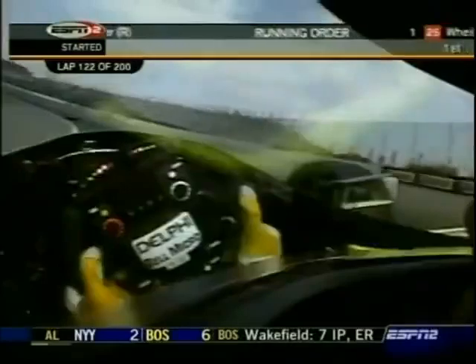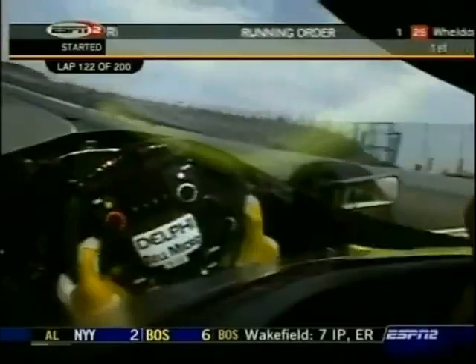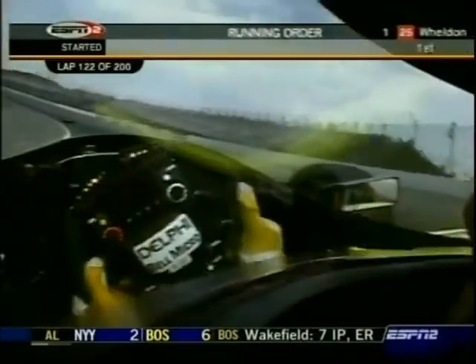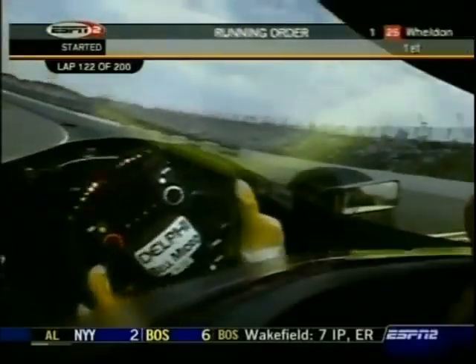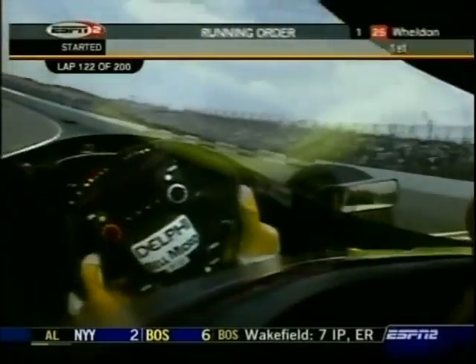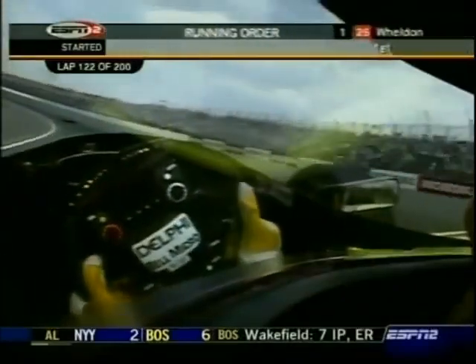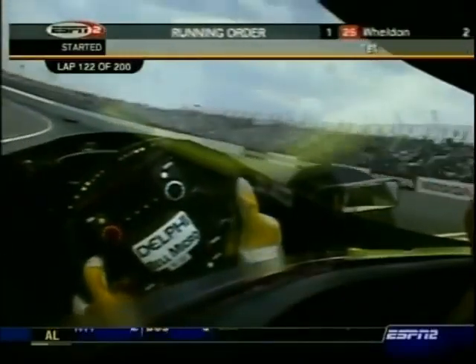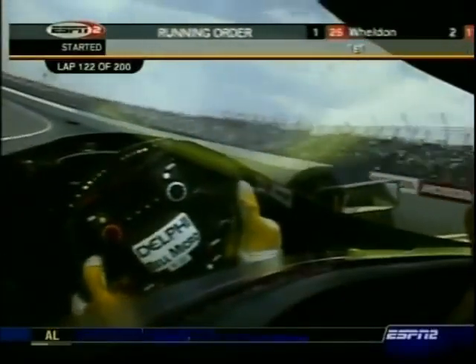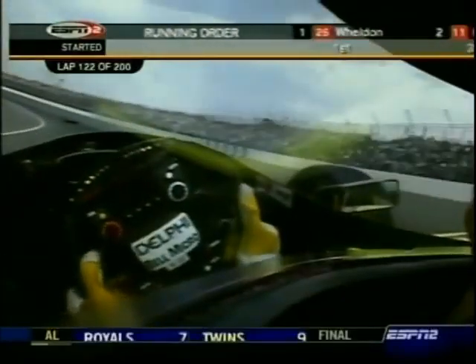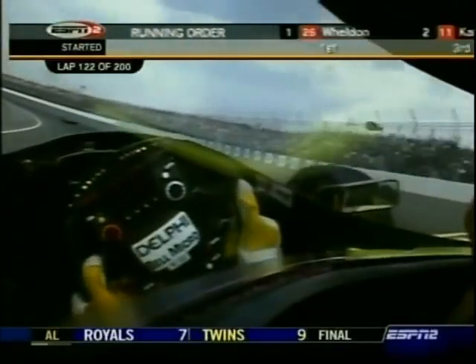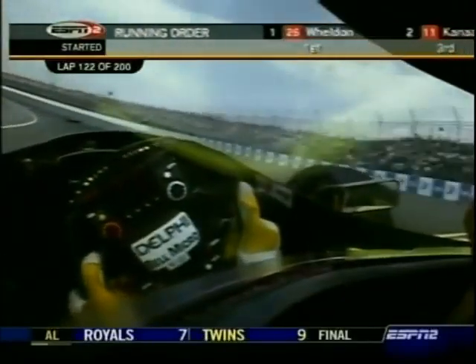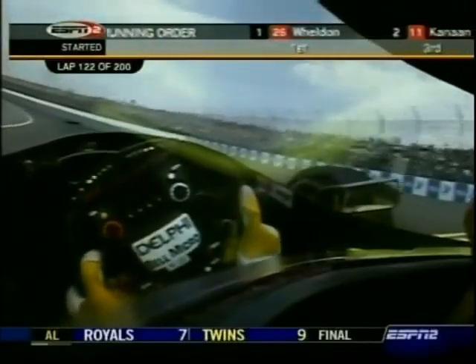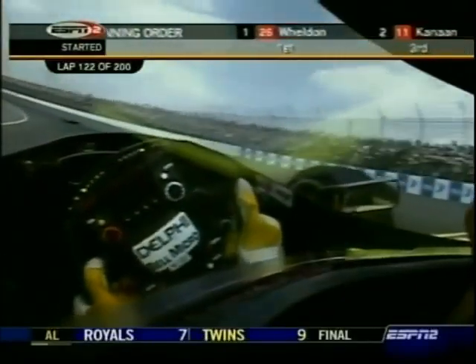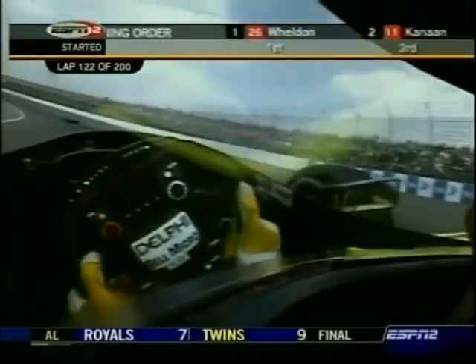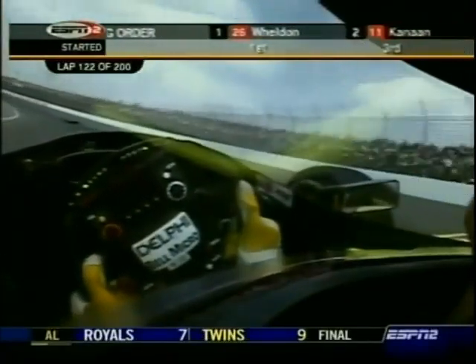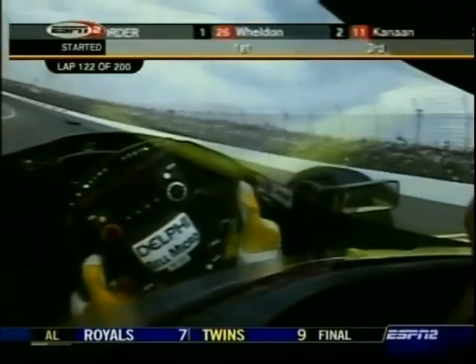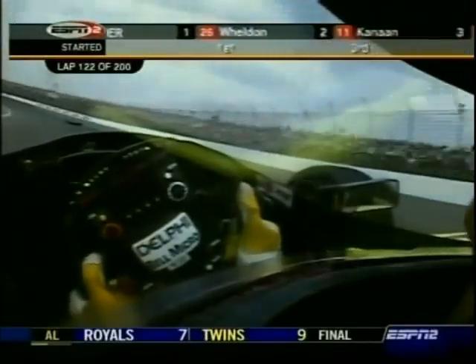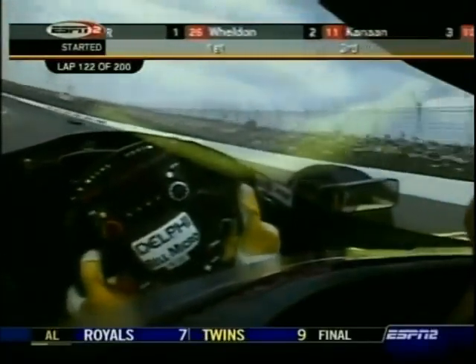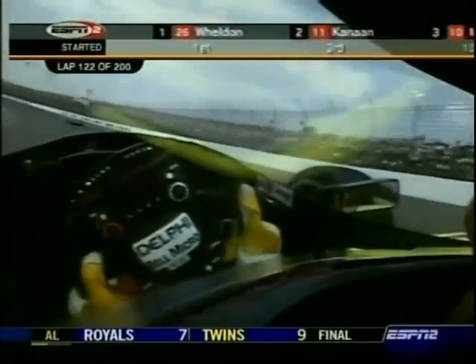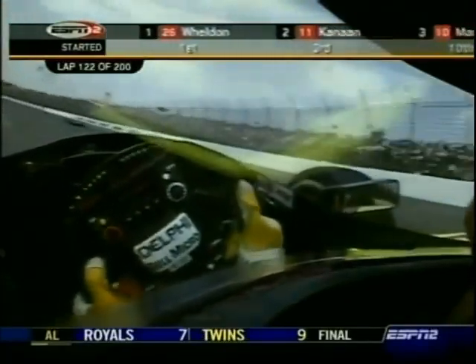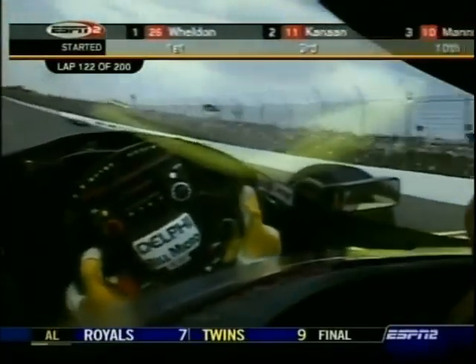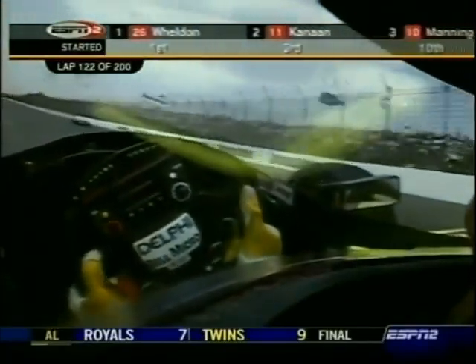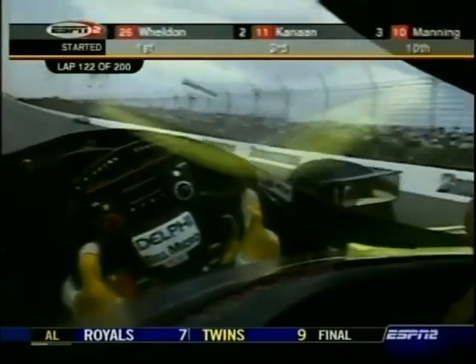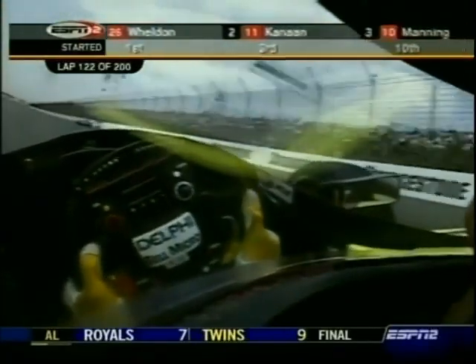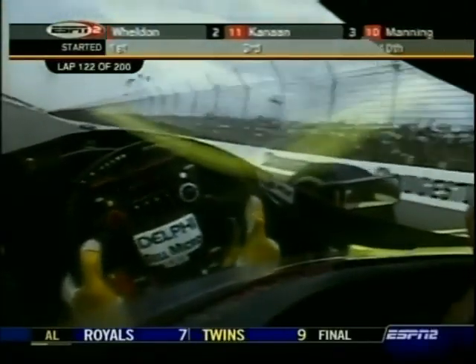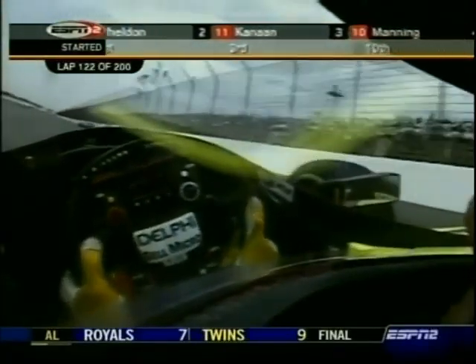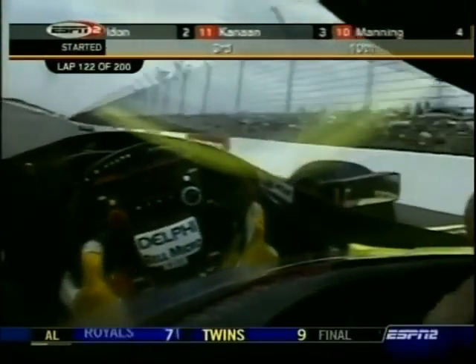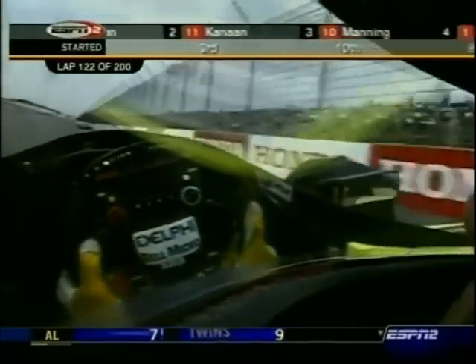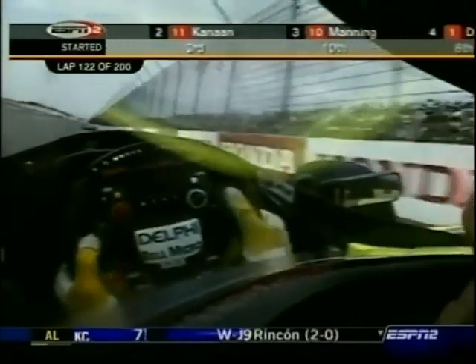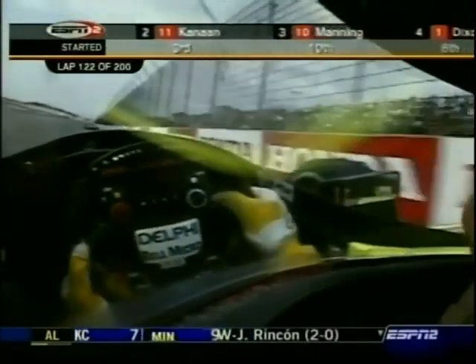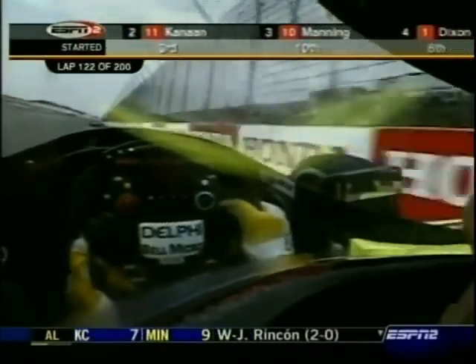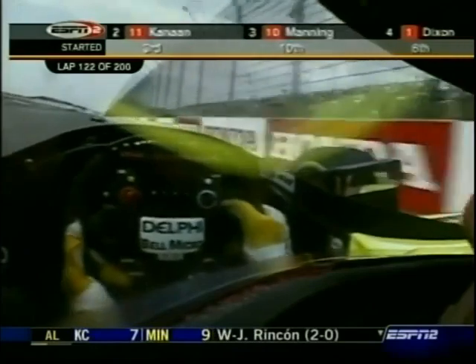I think I'd just buy him the sushi and some sake and let him go. Visor cam from Scott Sharp.